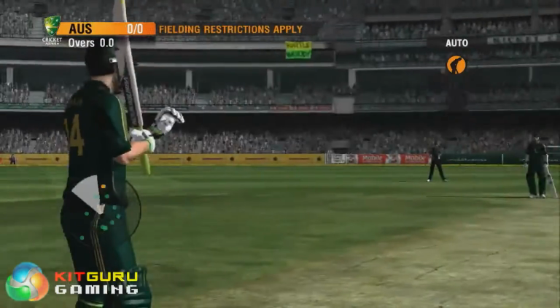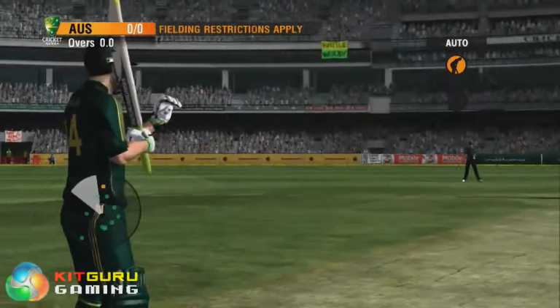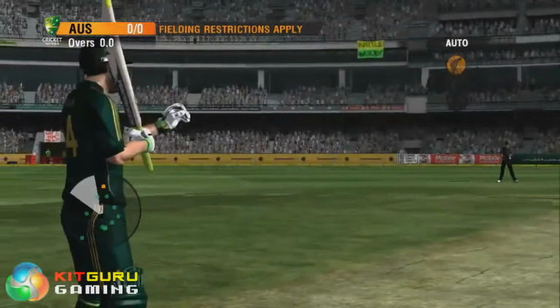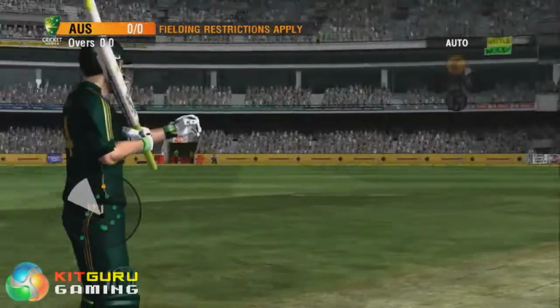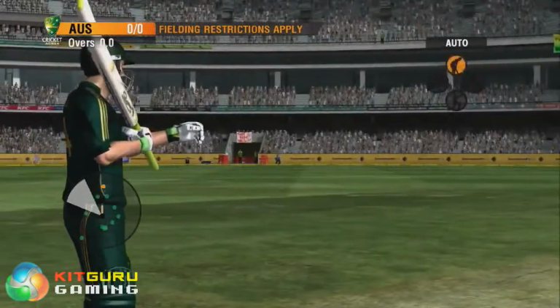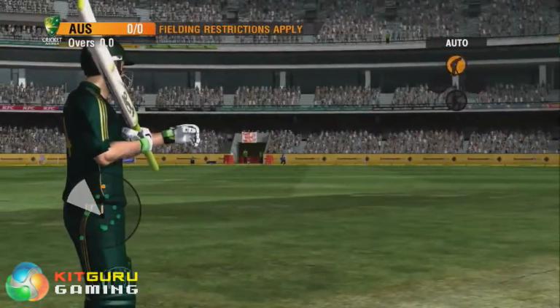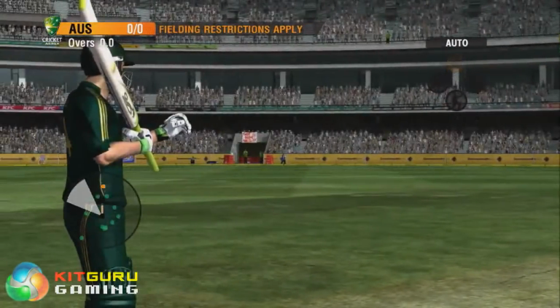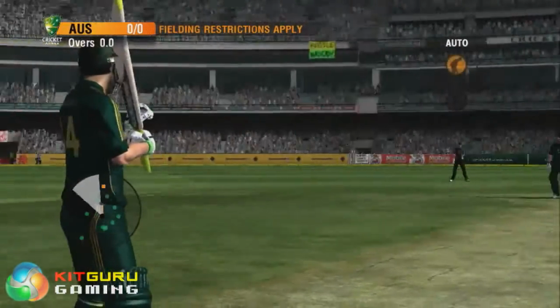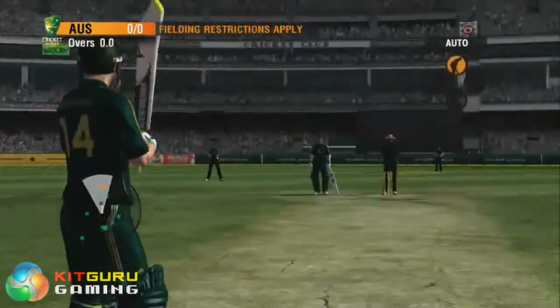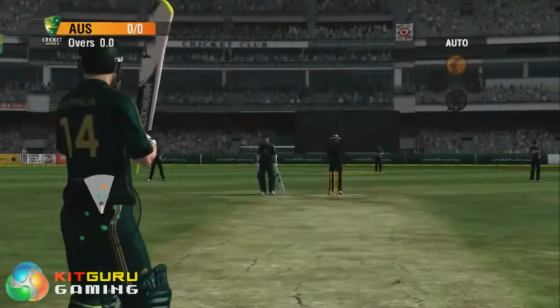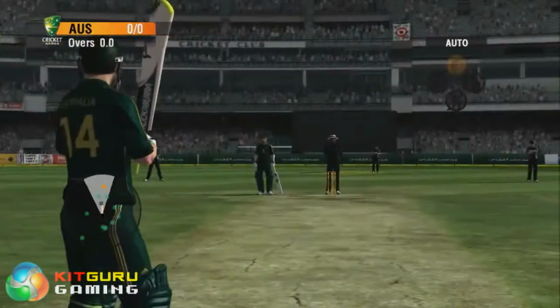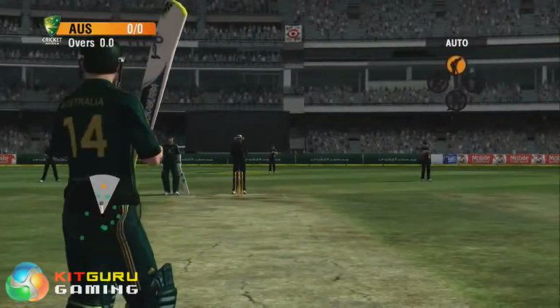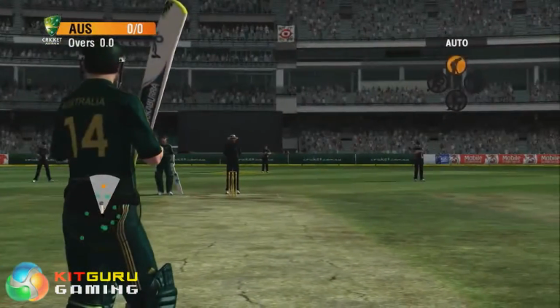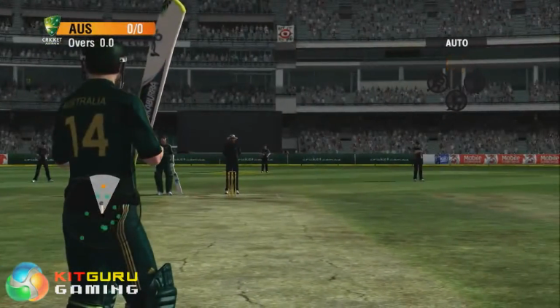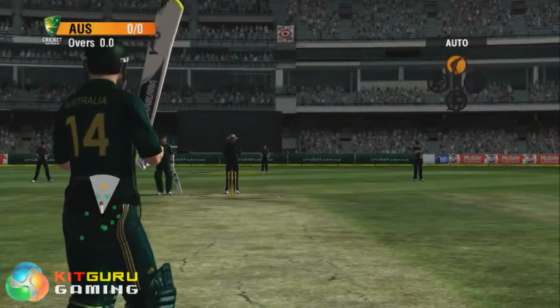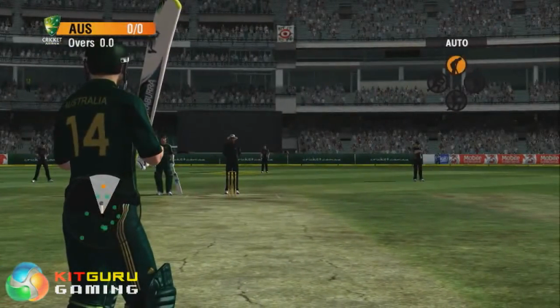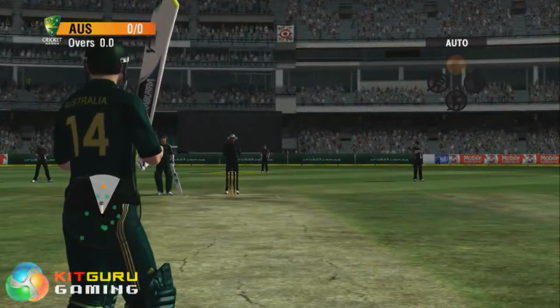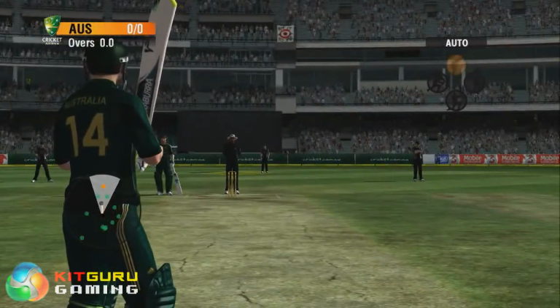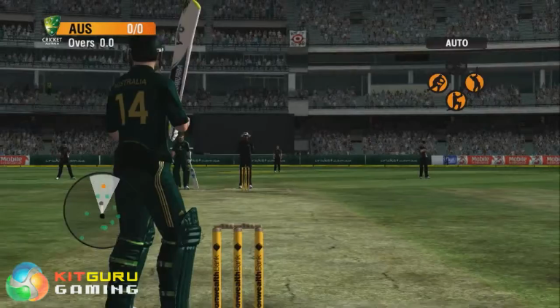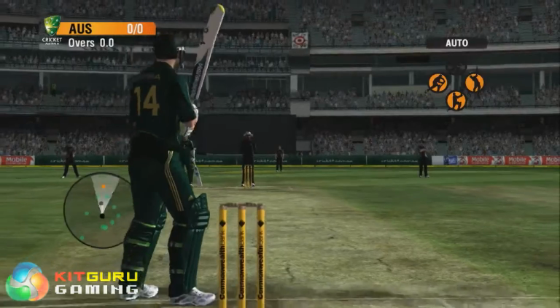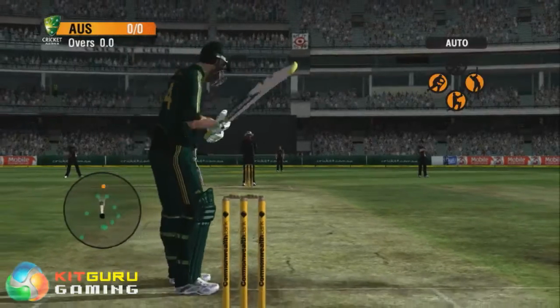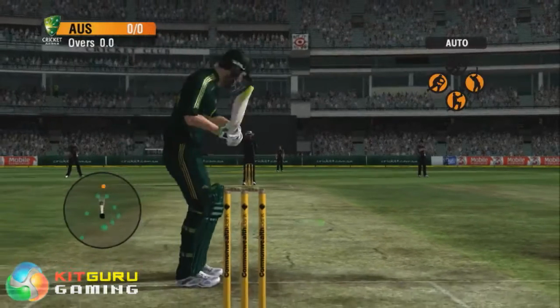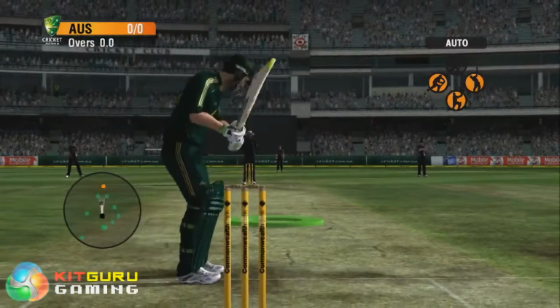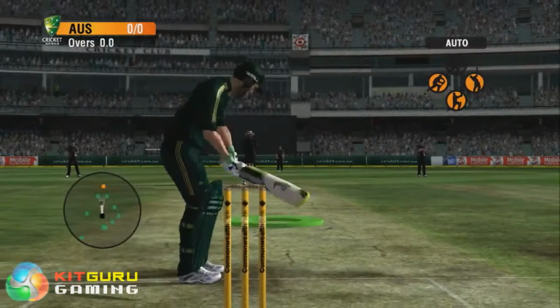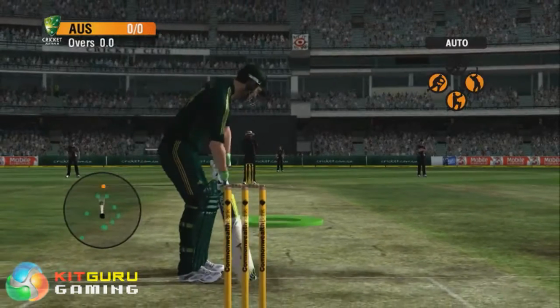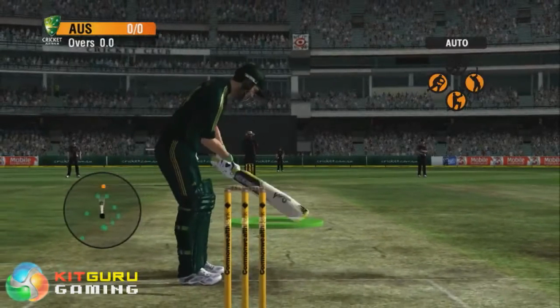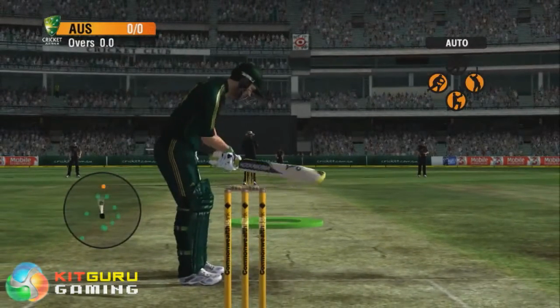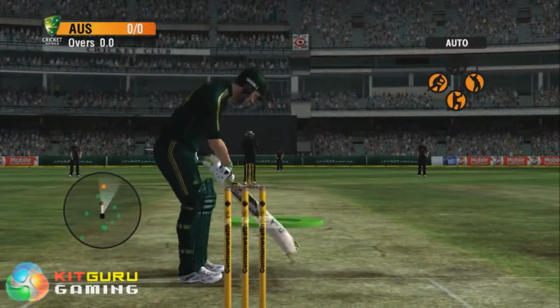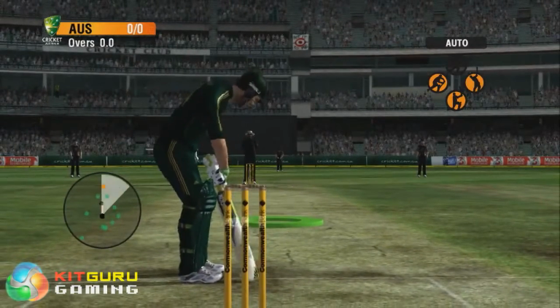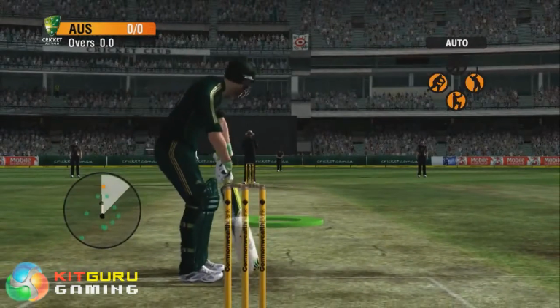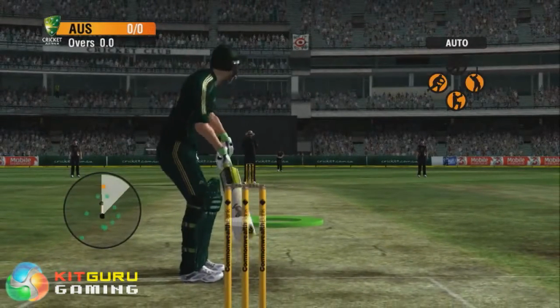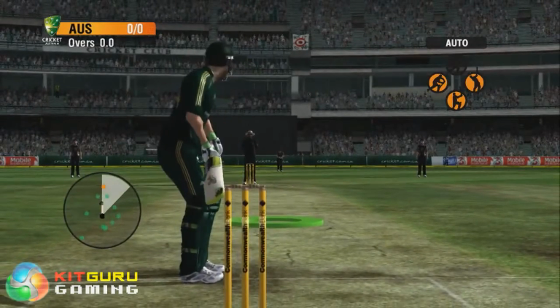Complemented by new batting and bowling controls, Action Cam takes you into the game like never before.